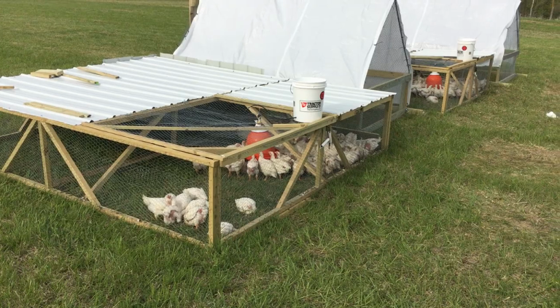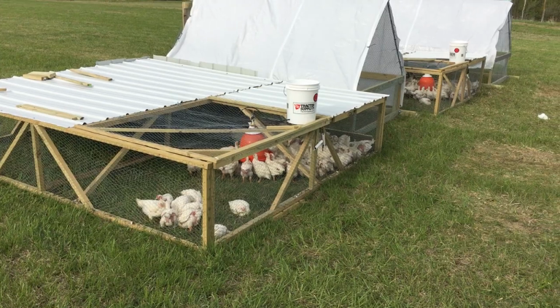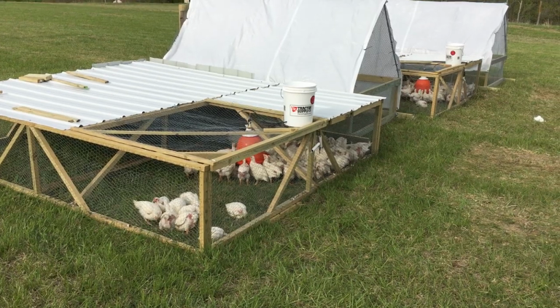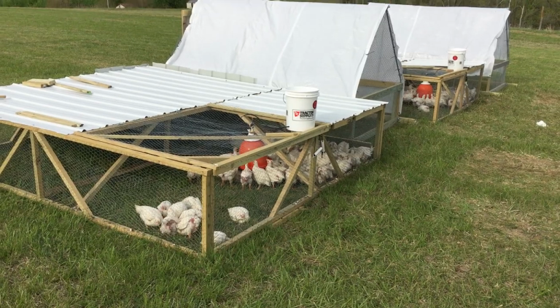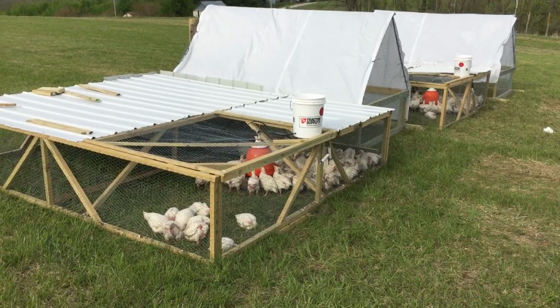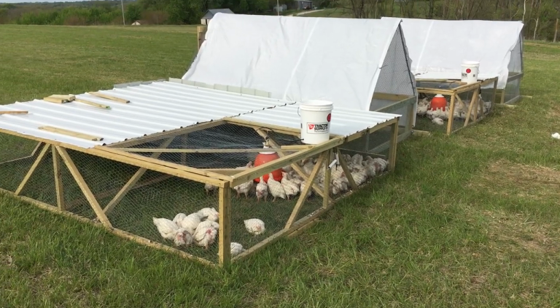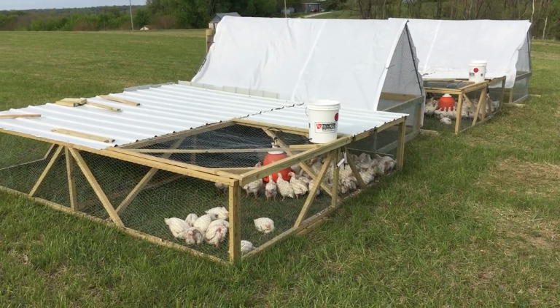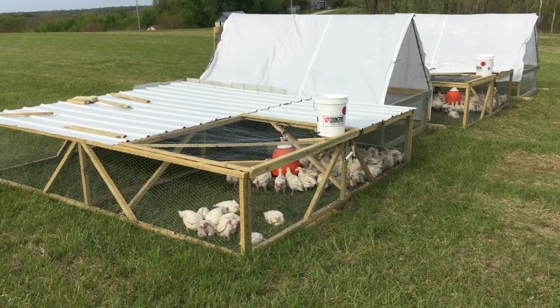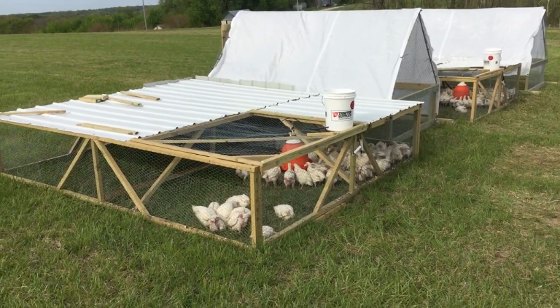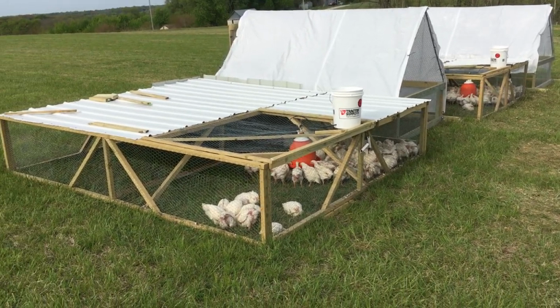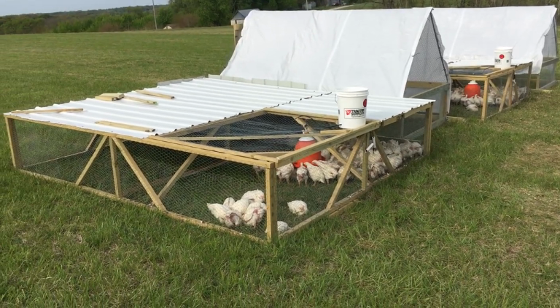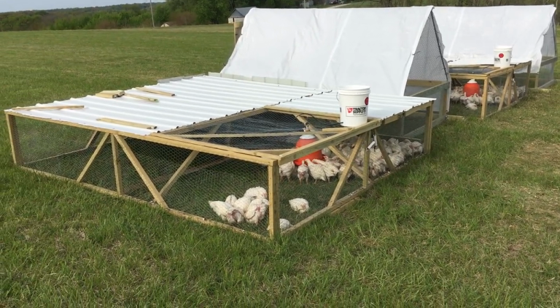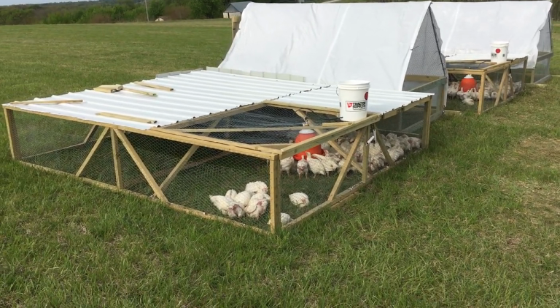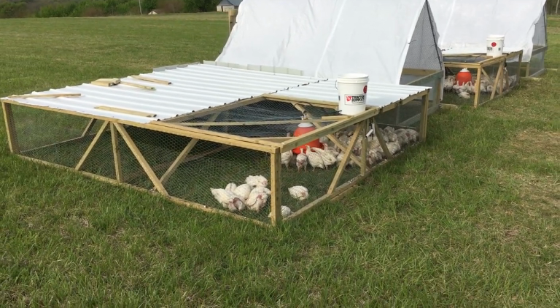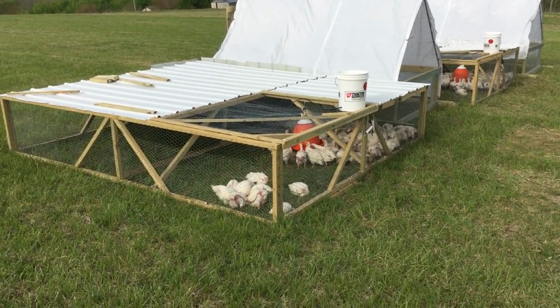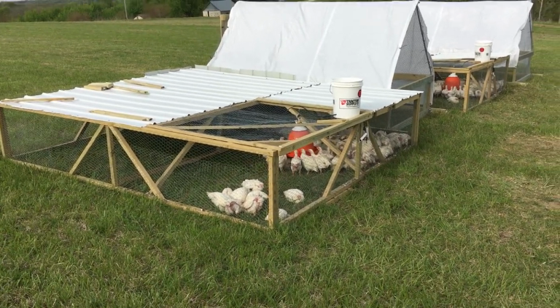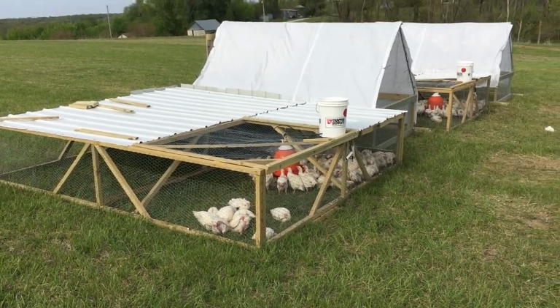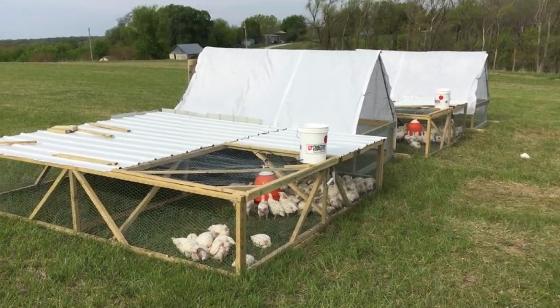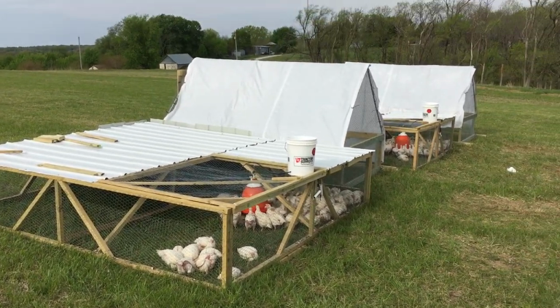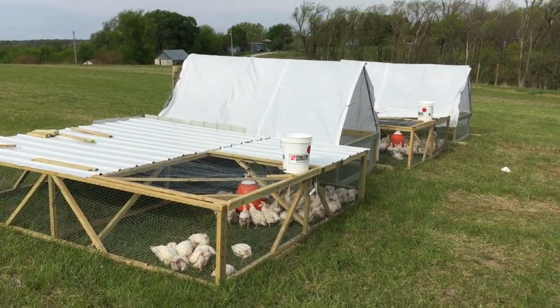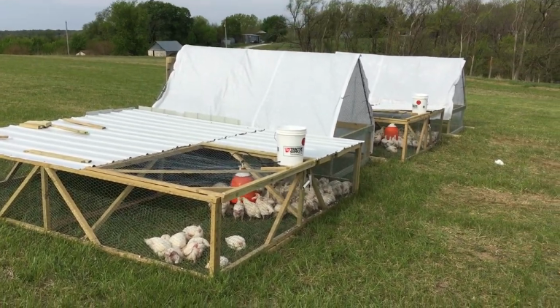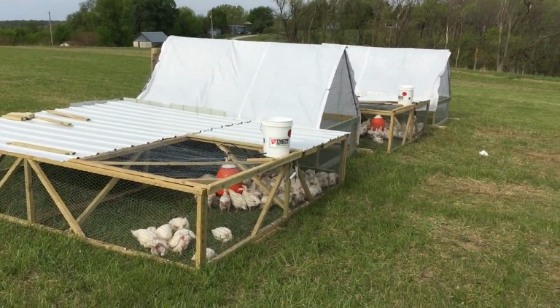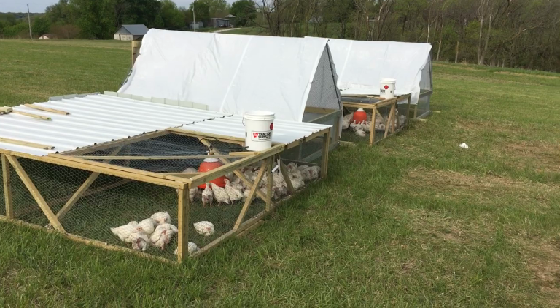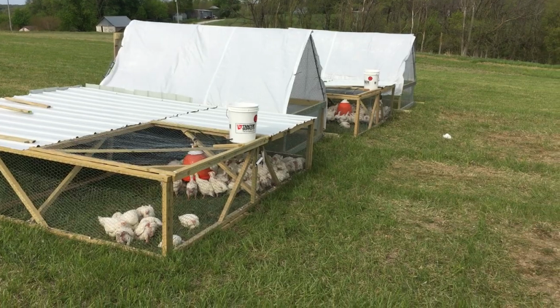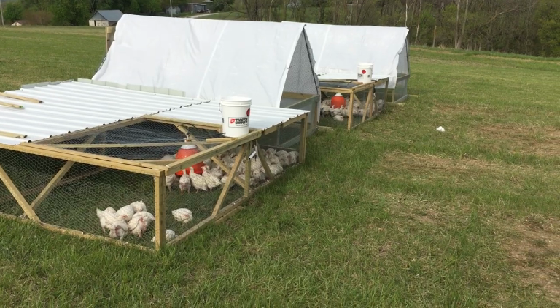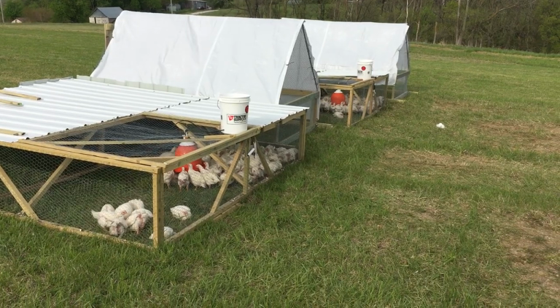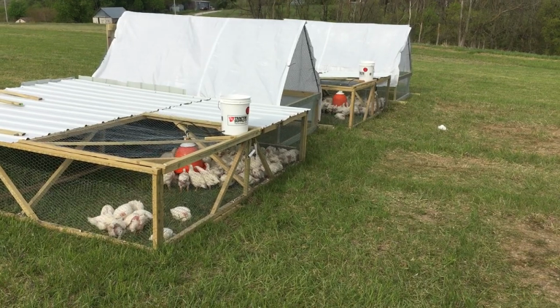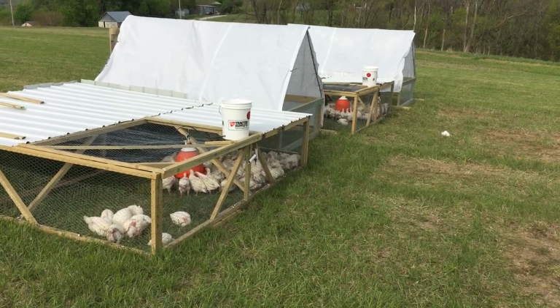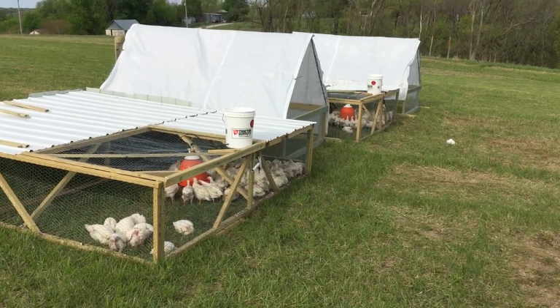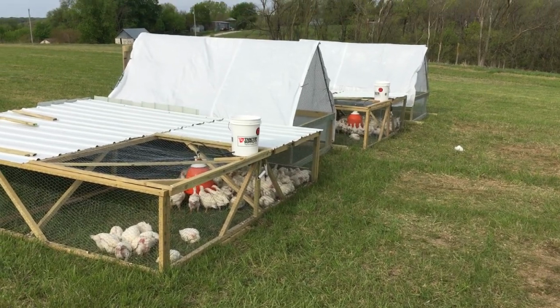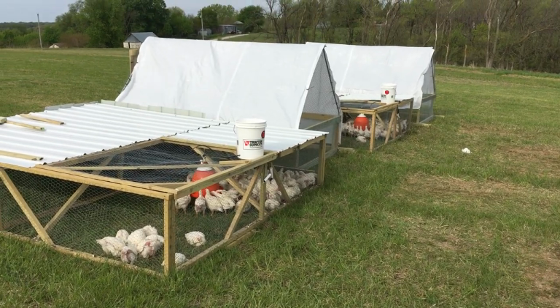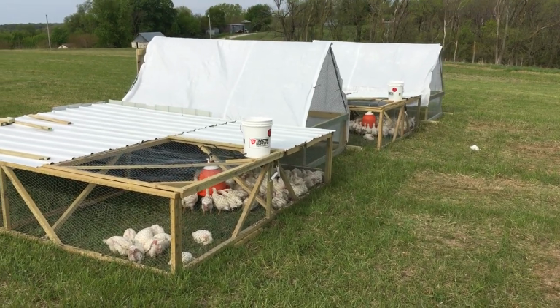Hello everyone. I'm going to talk to you about chicken tractors today. I built four of them this year so far, and I have many more coming.